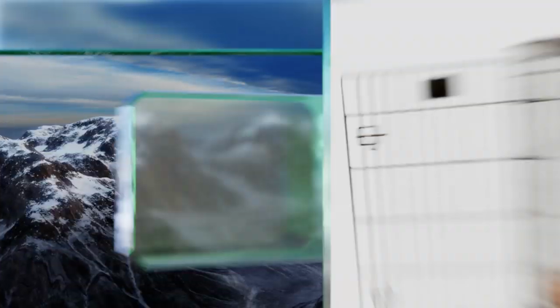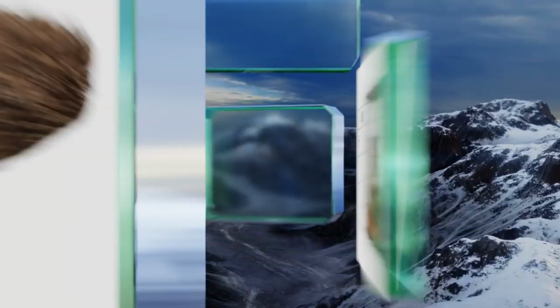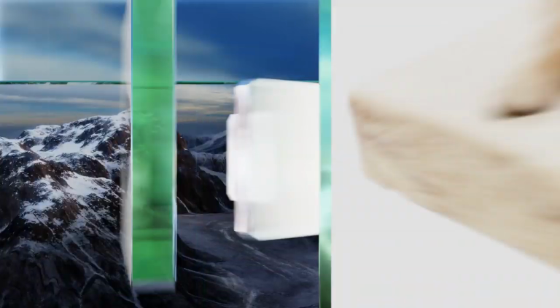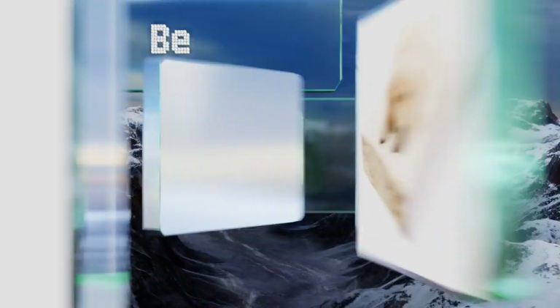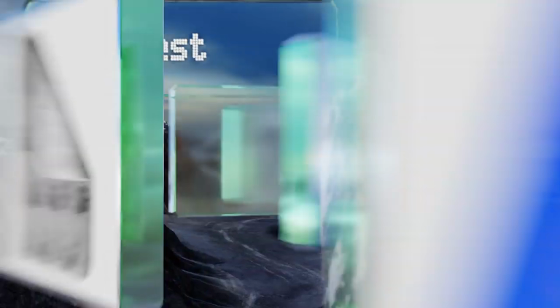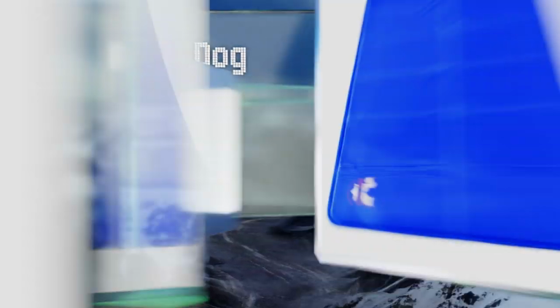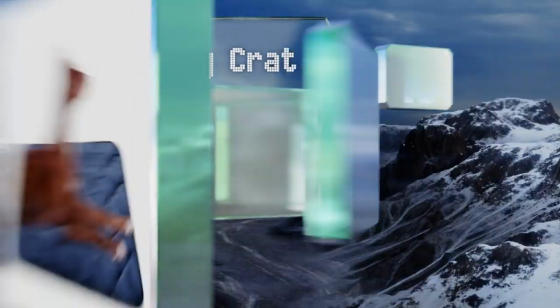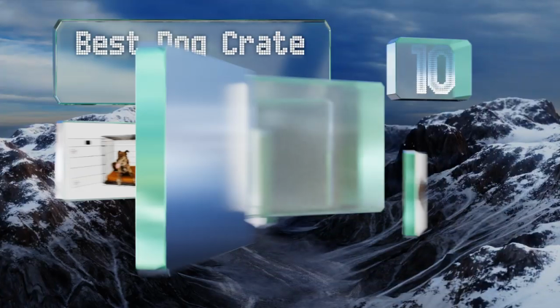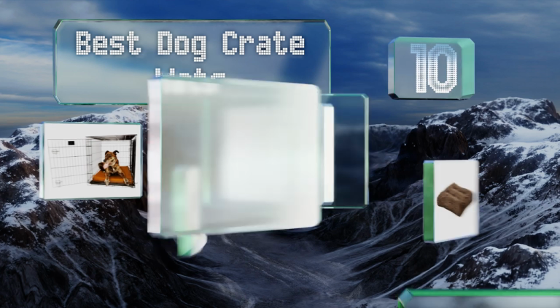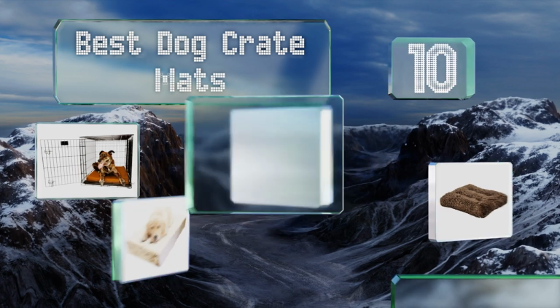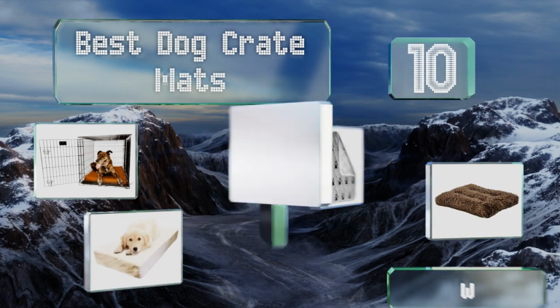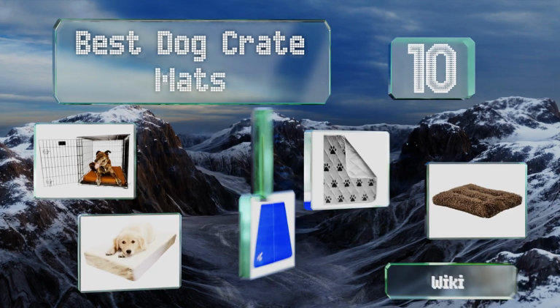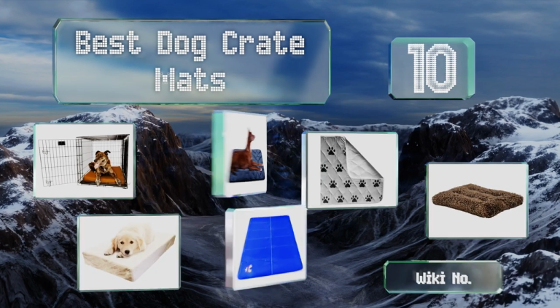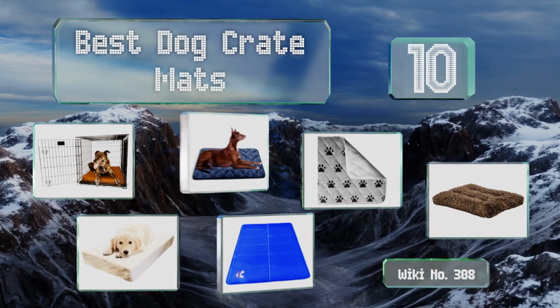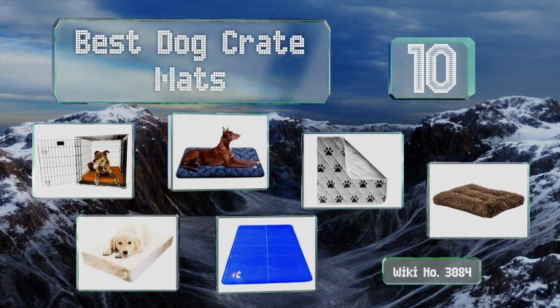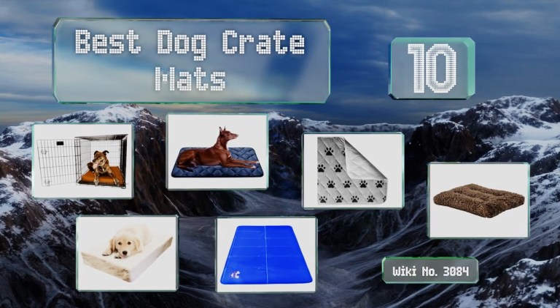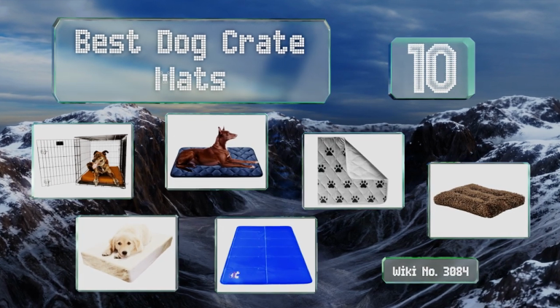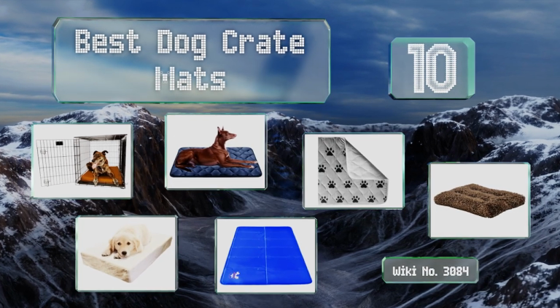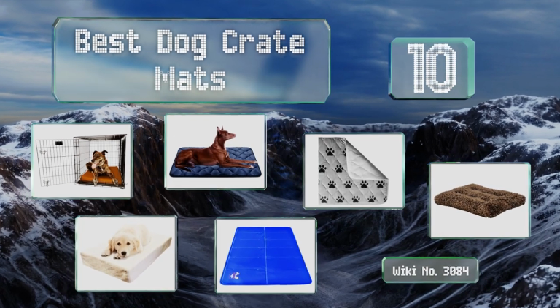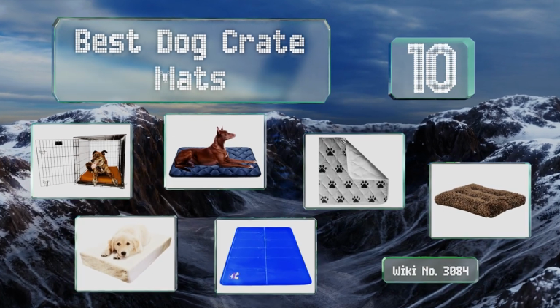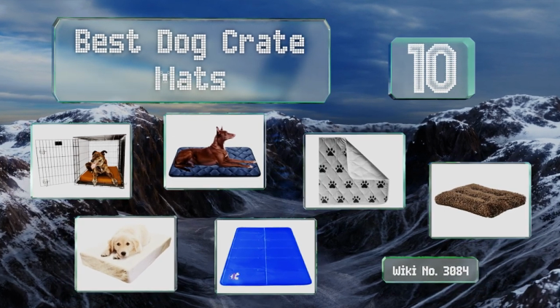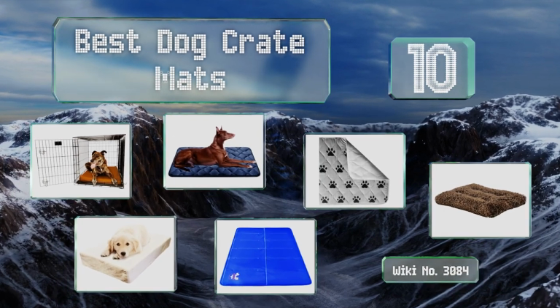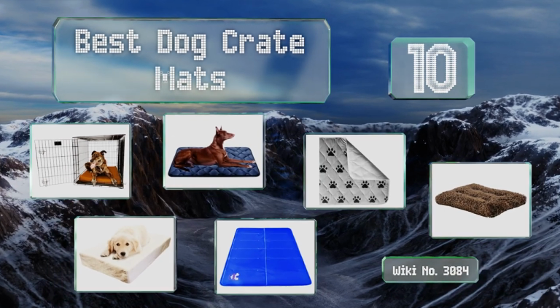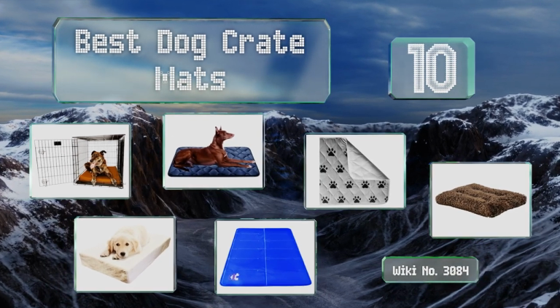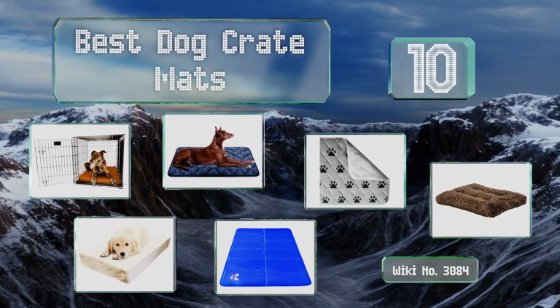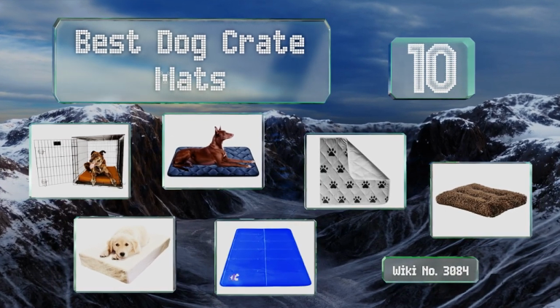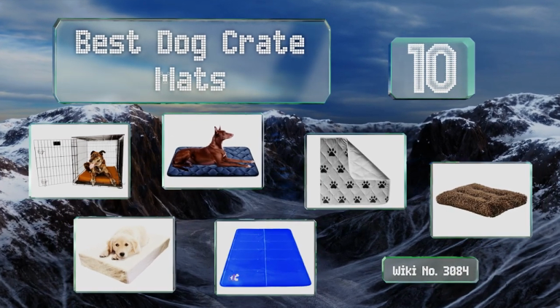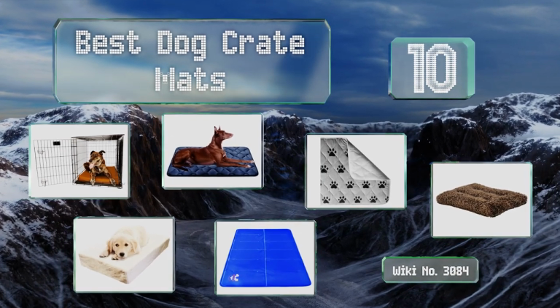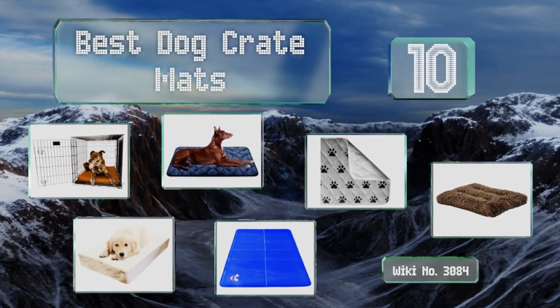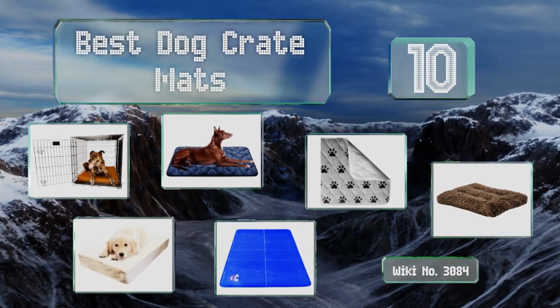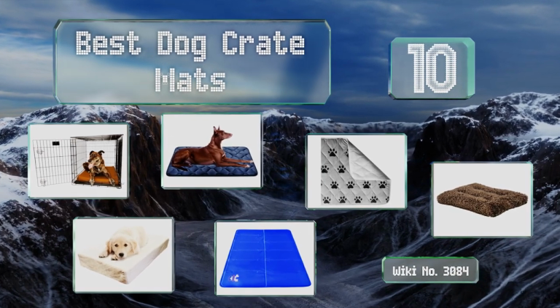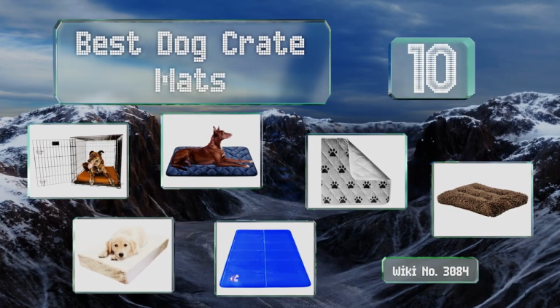EasyVid presents the 10 best dog crate mats. Let's get started with the list.